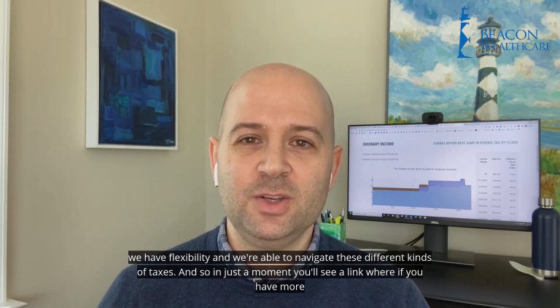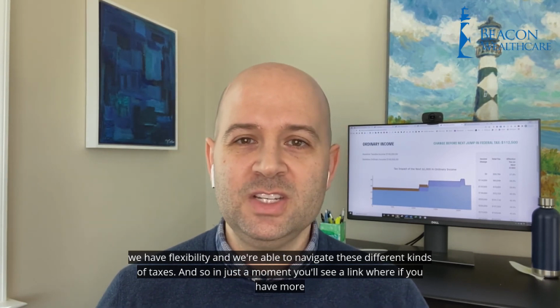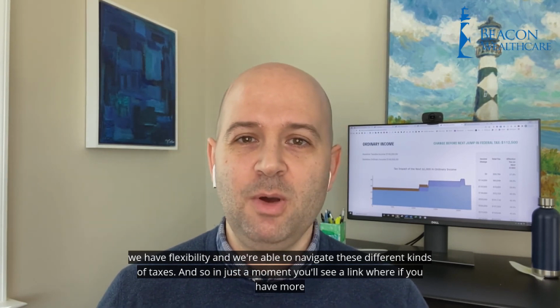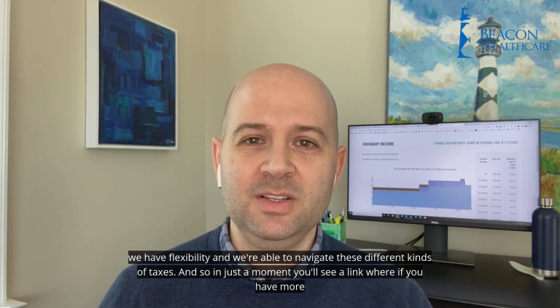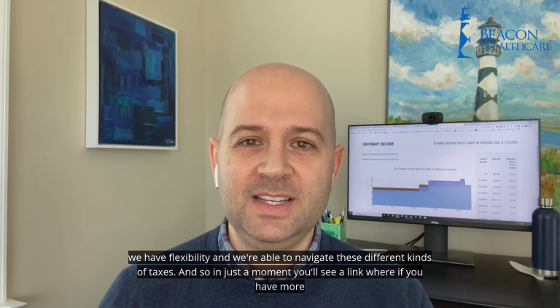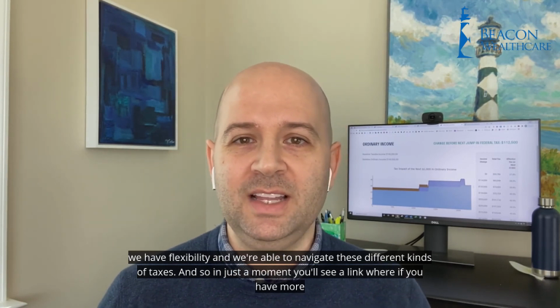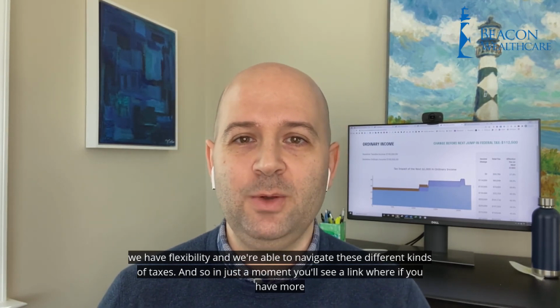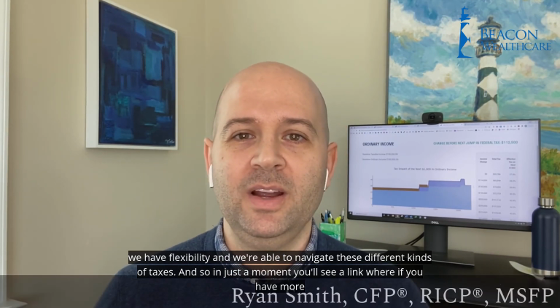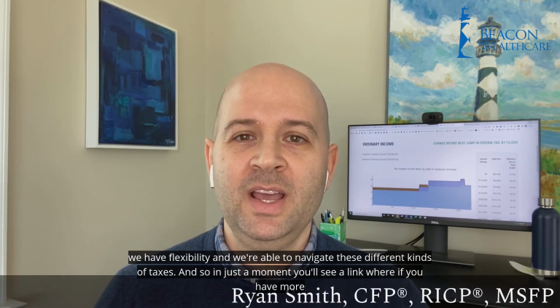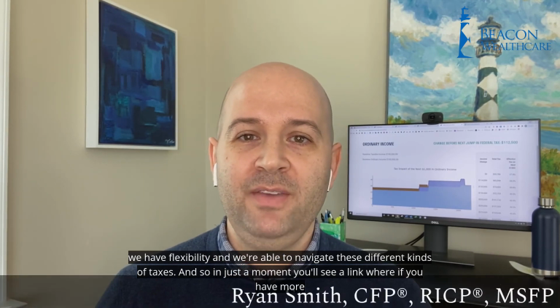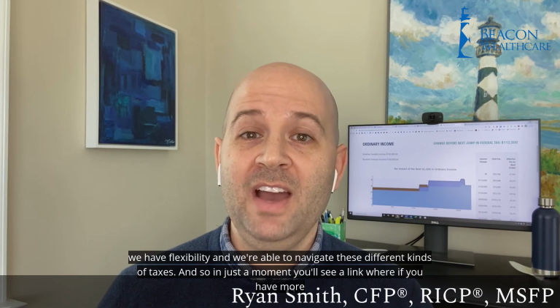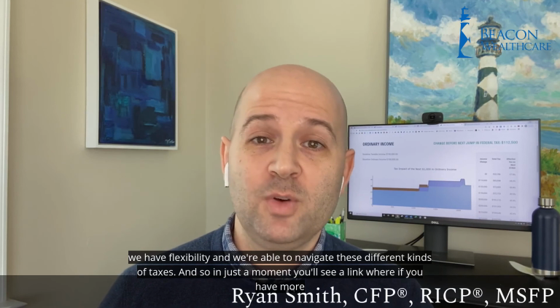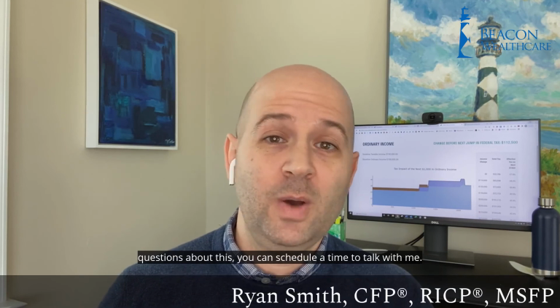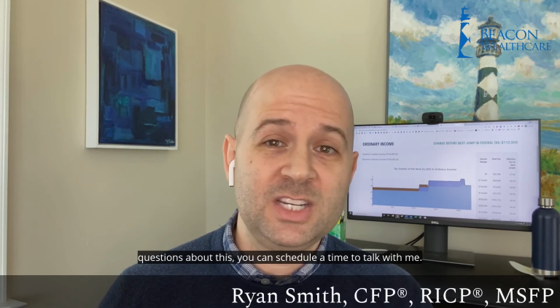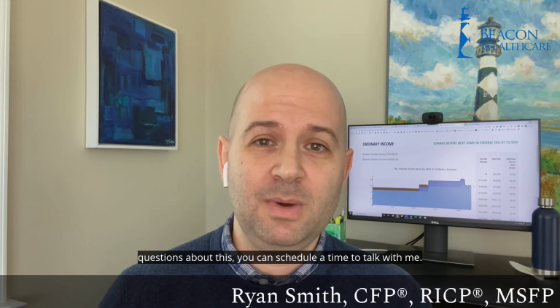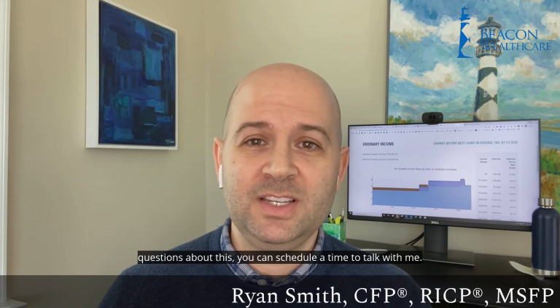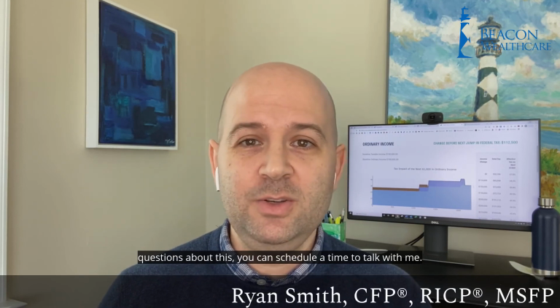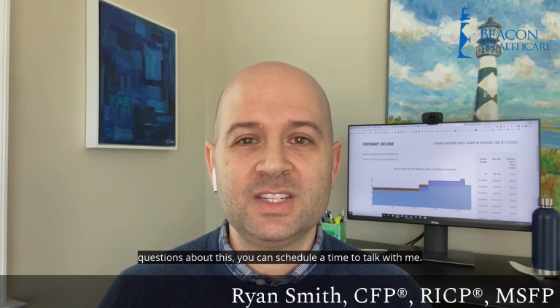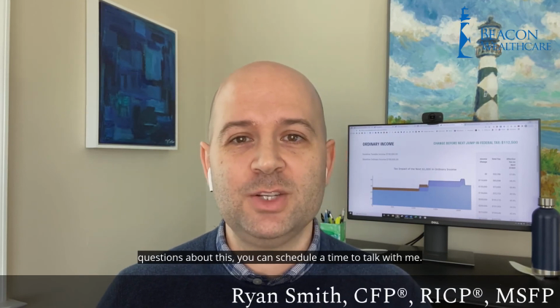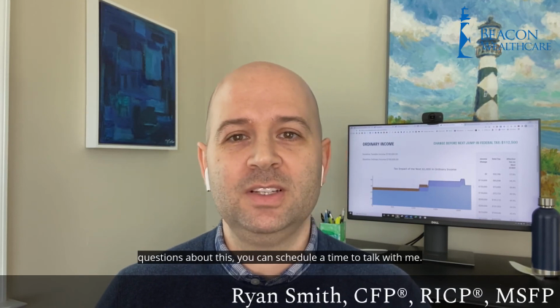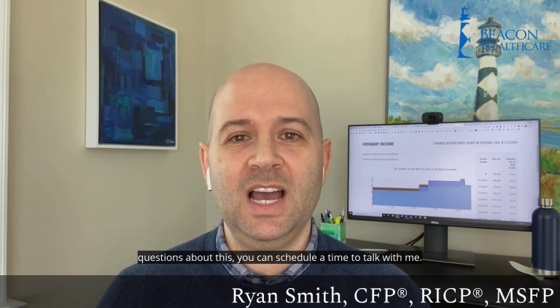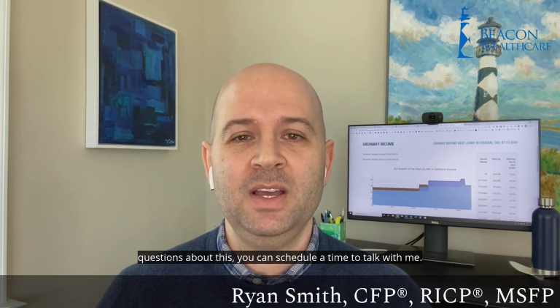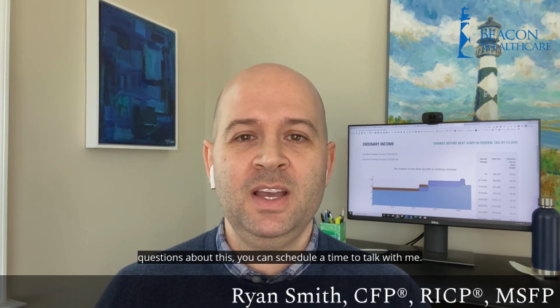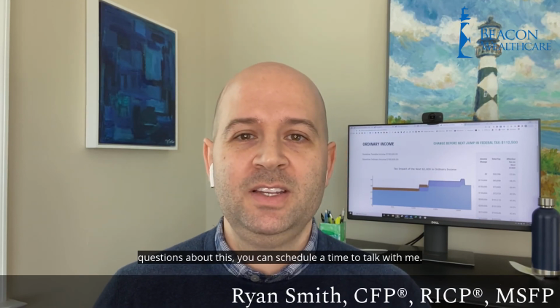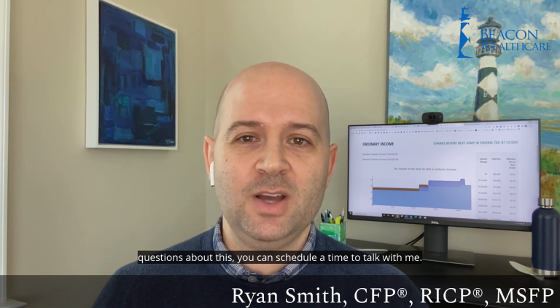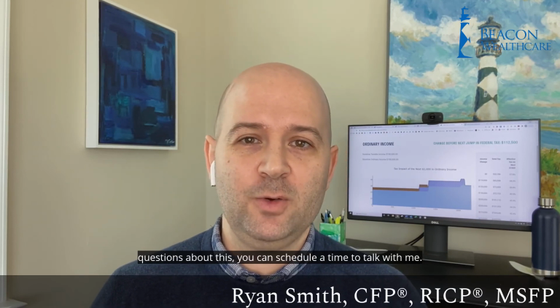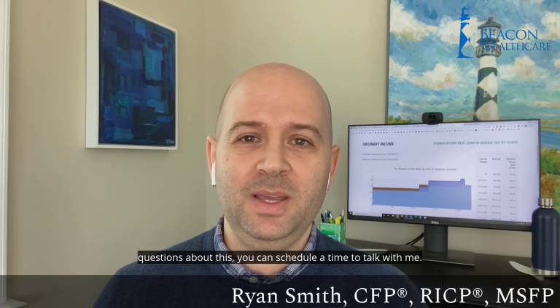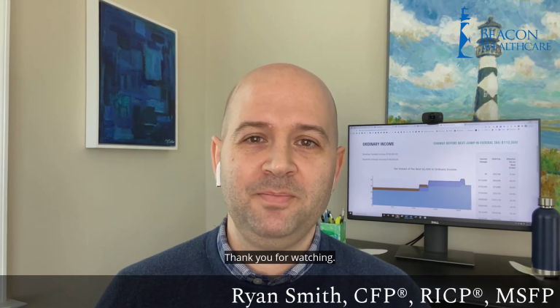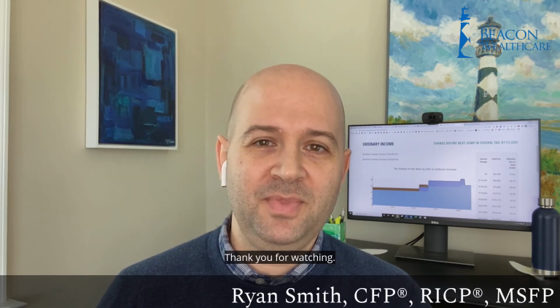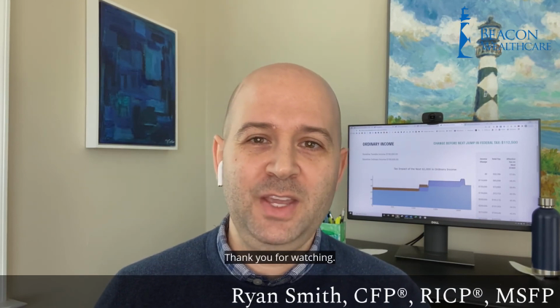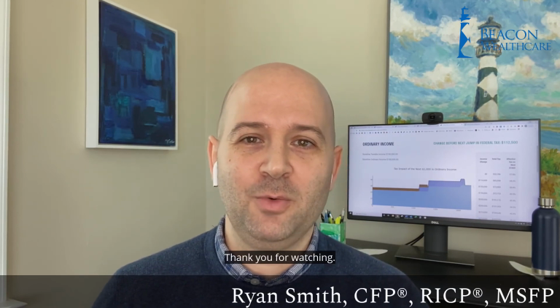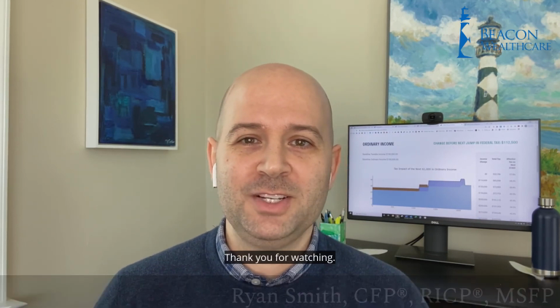In just a moment, you'll see a link where if you have more questions about this, you can schedule a time to talk with me. Thank you for watching.